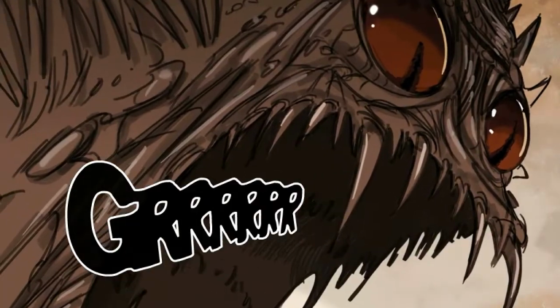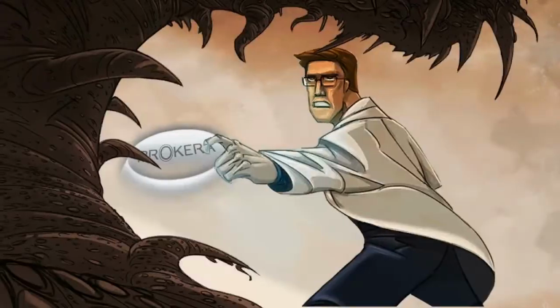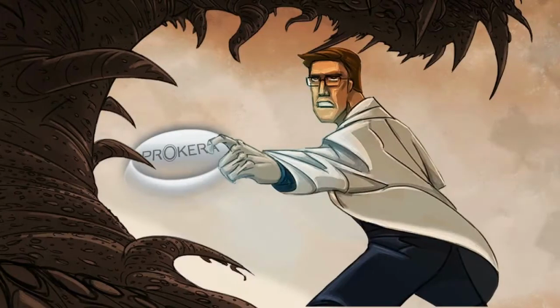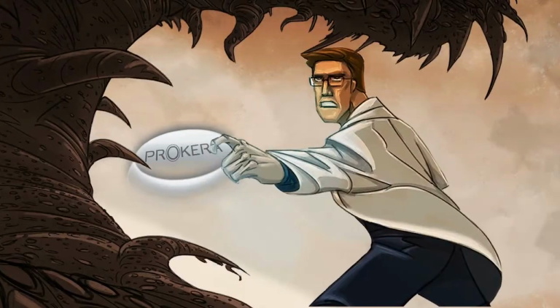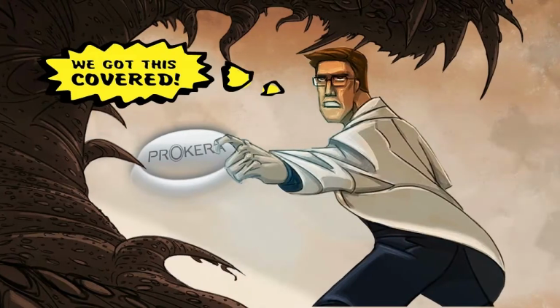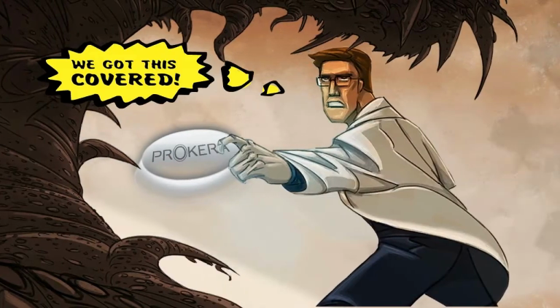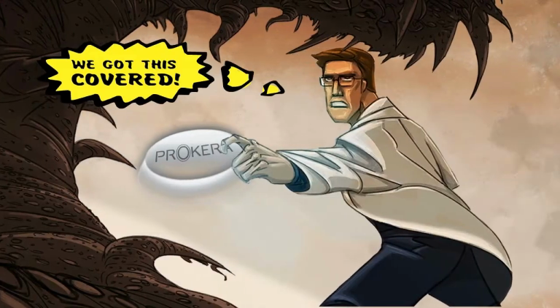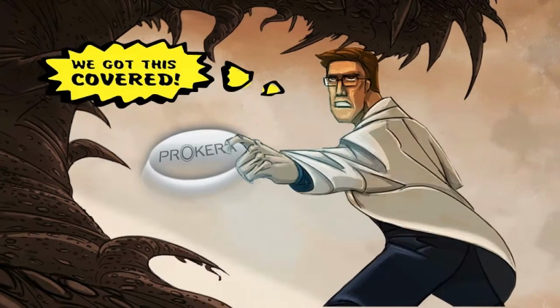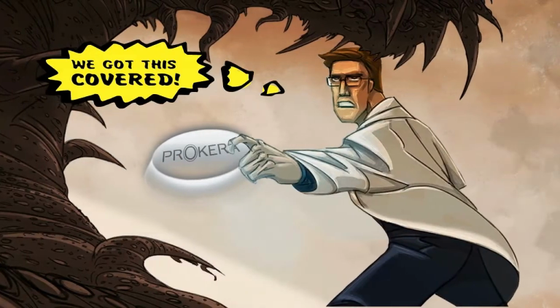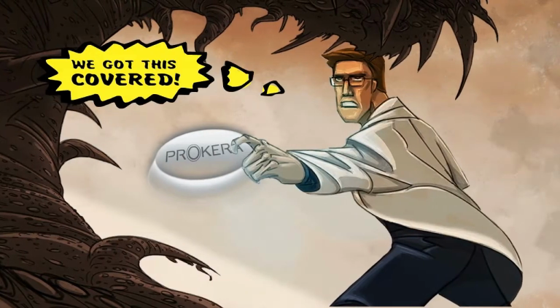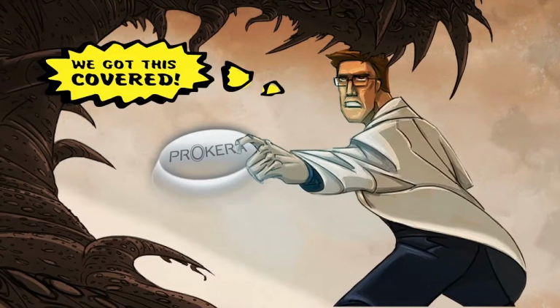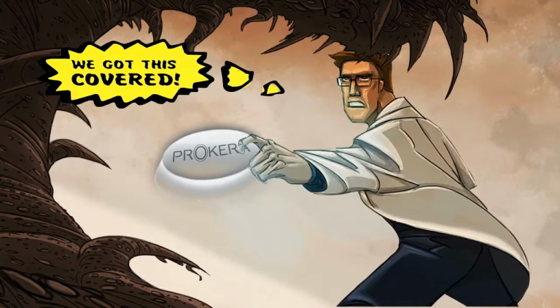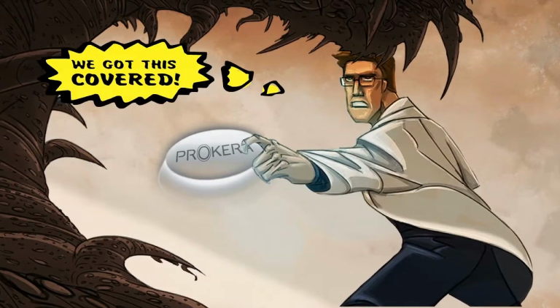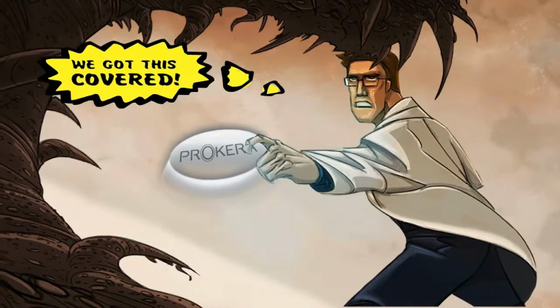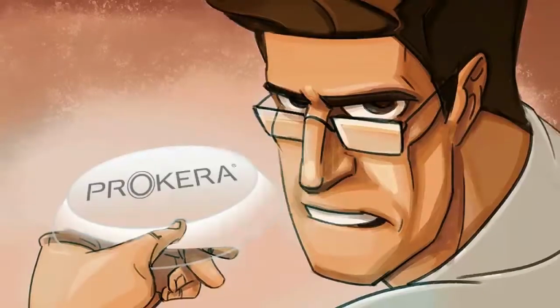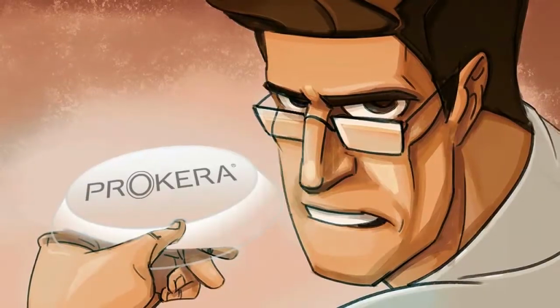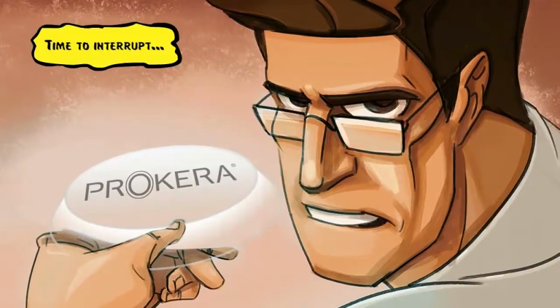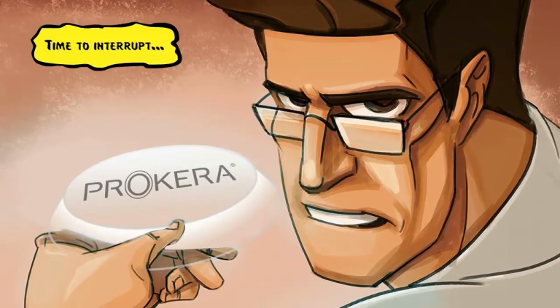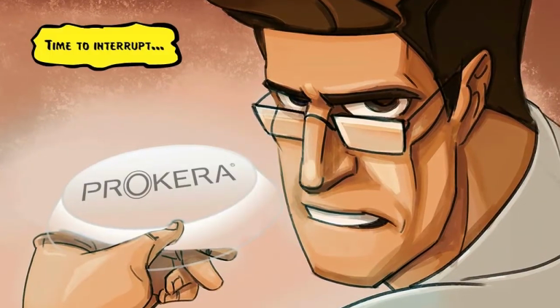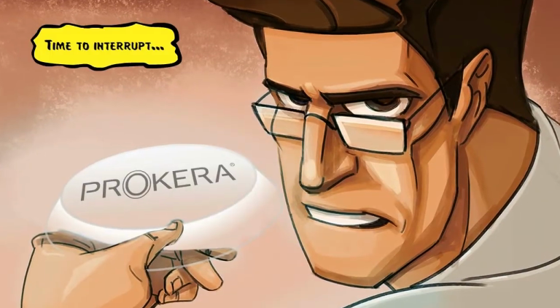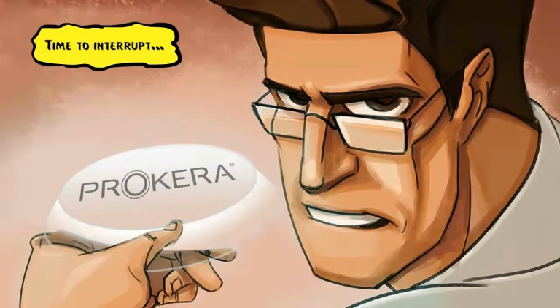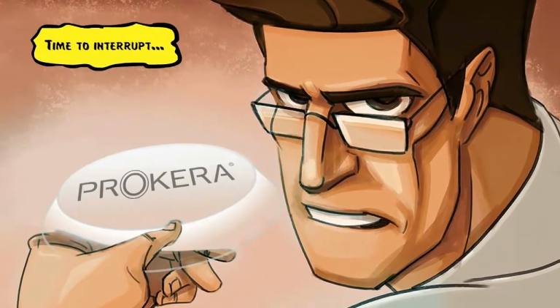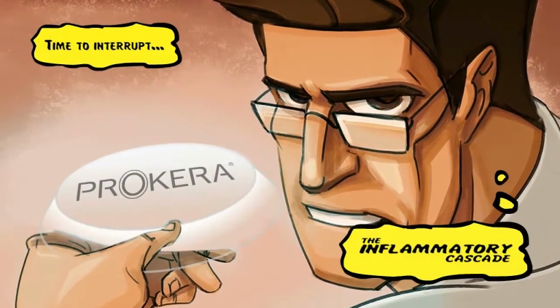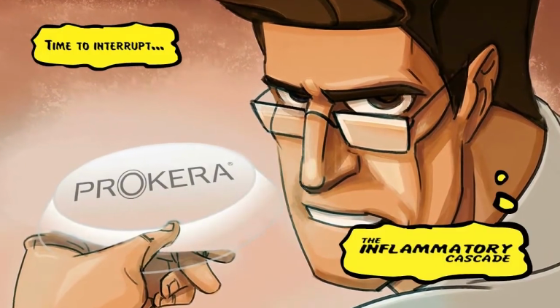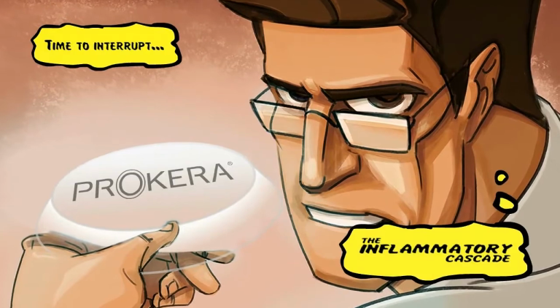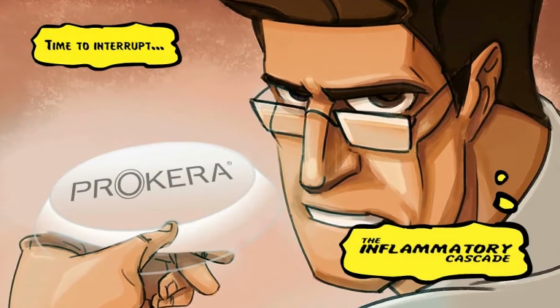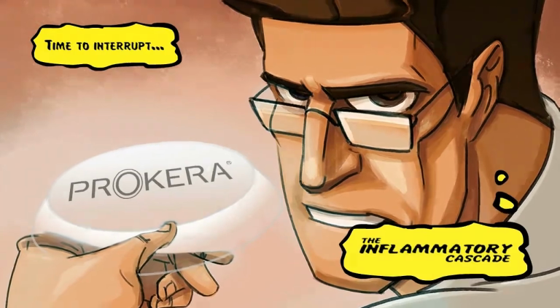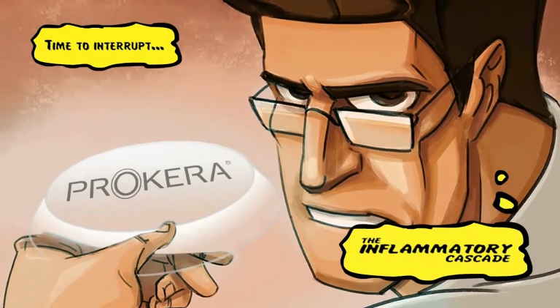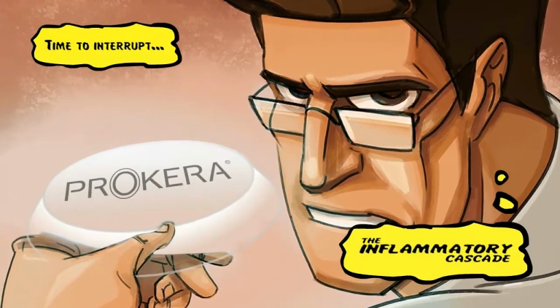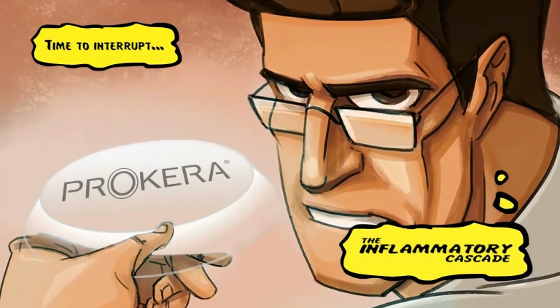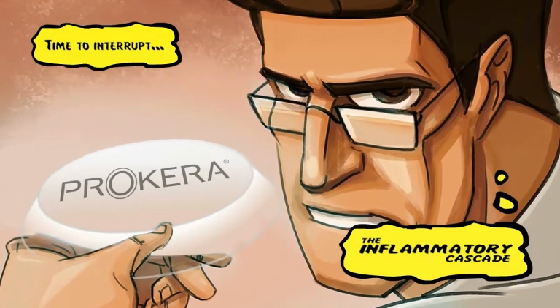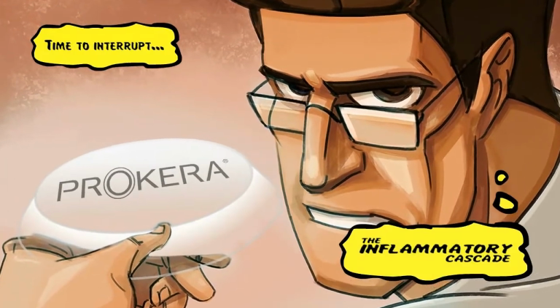We got this covered. Time to interrupt the inflammatory cascade.